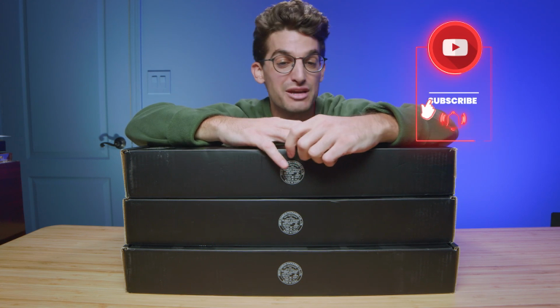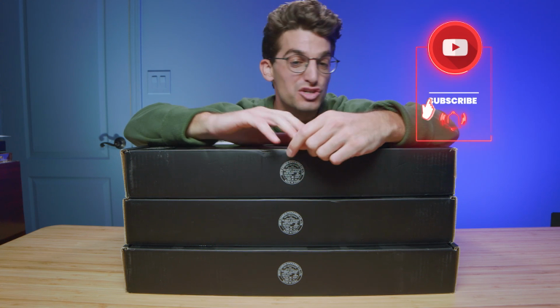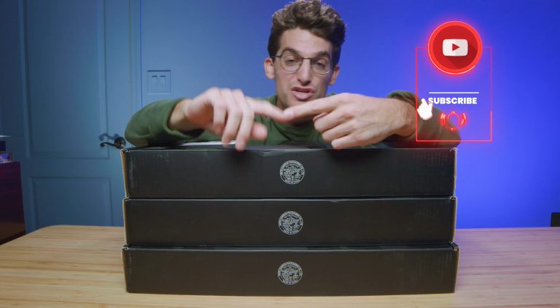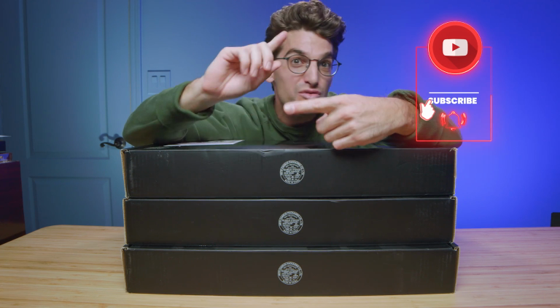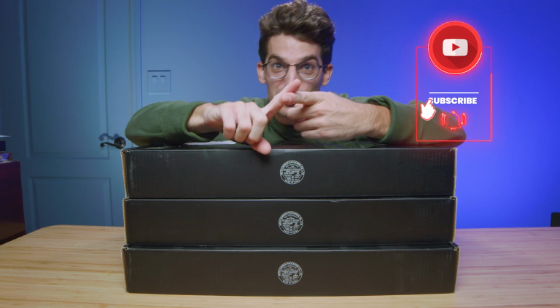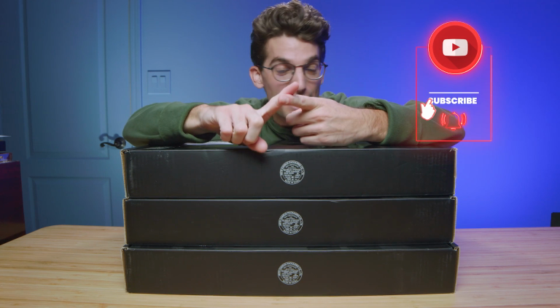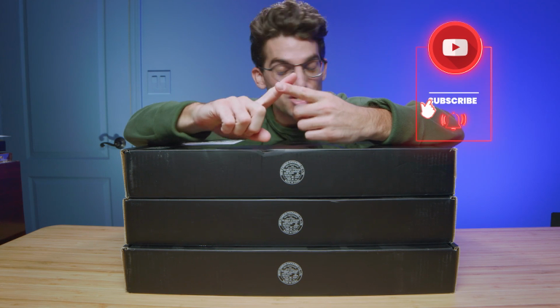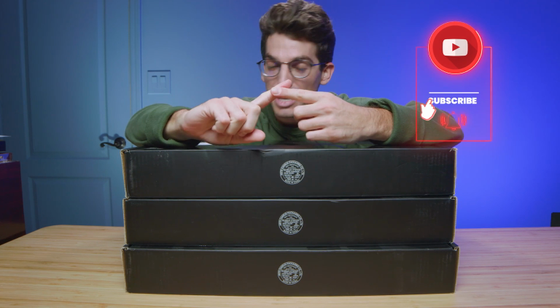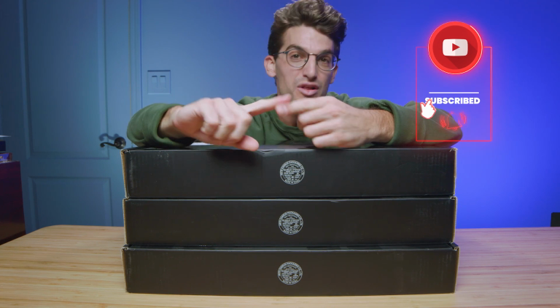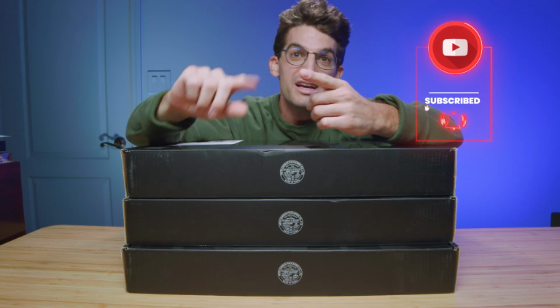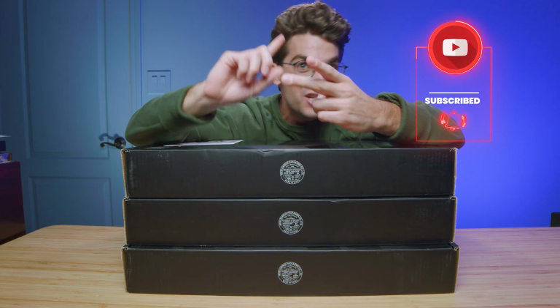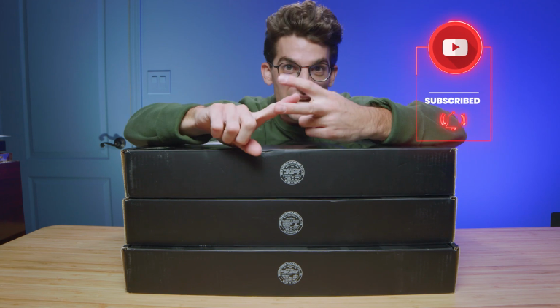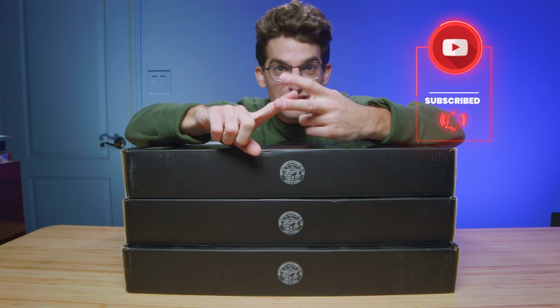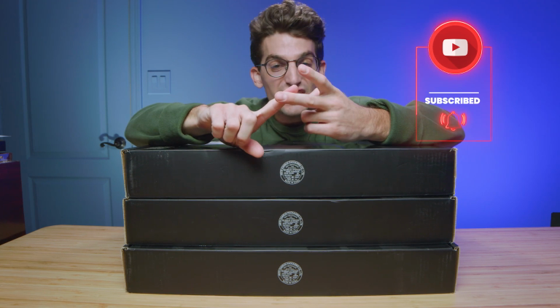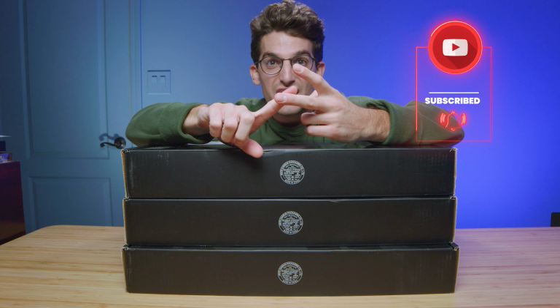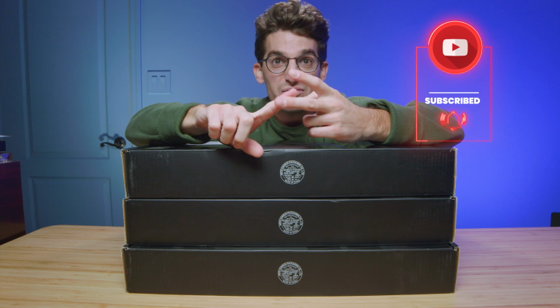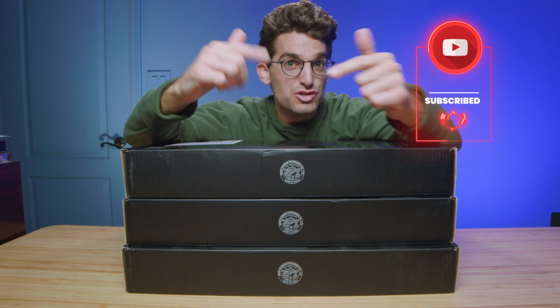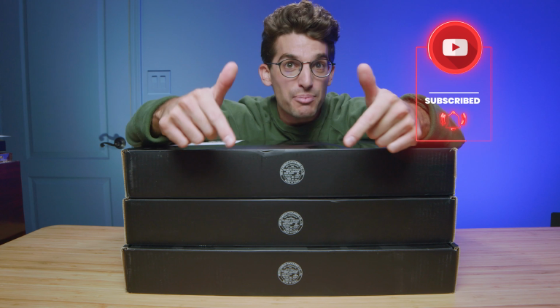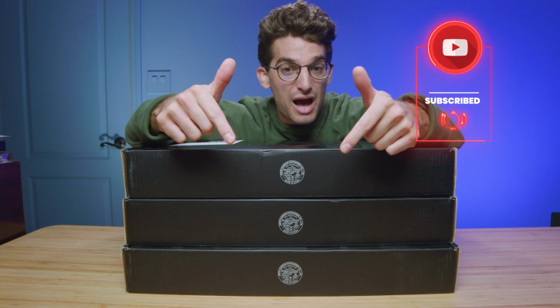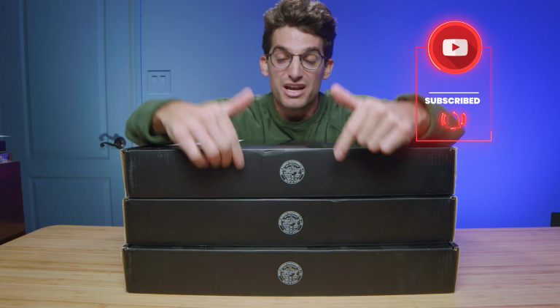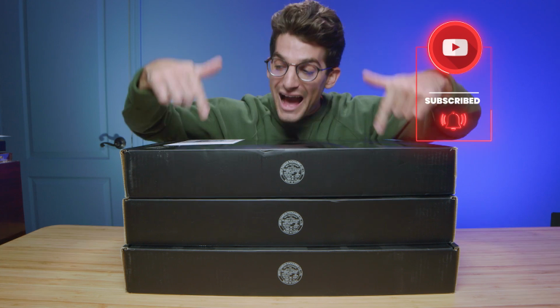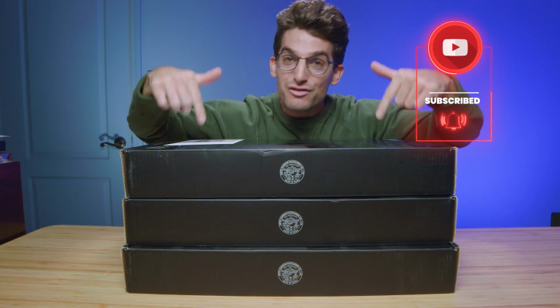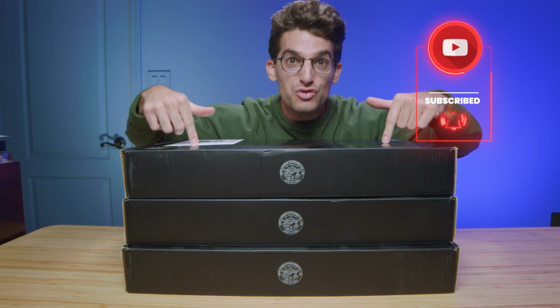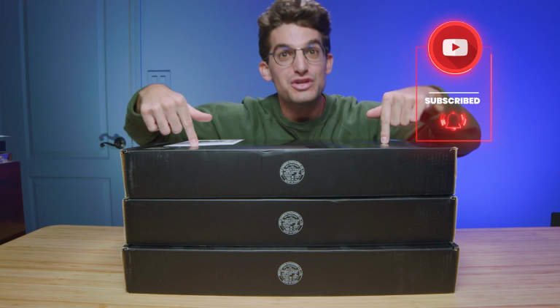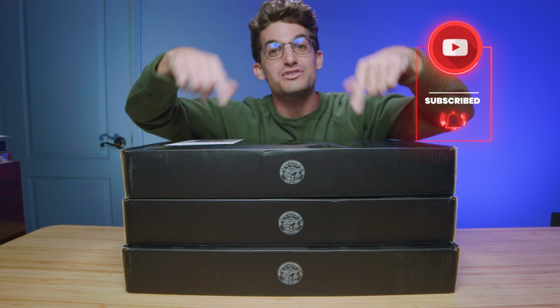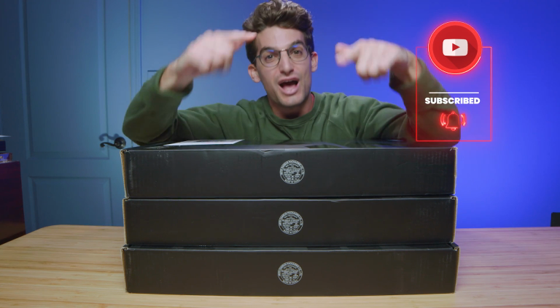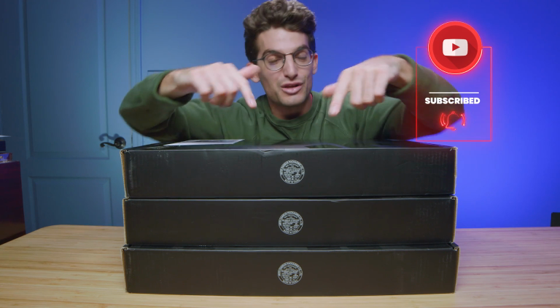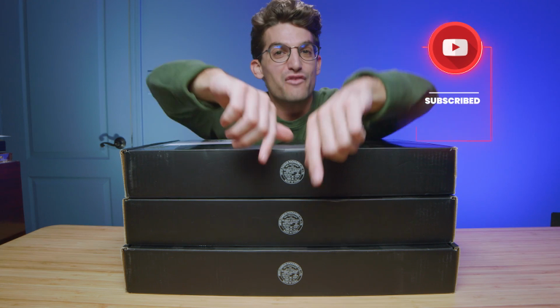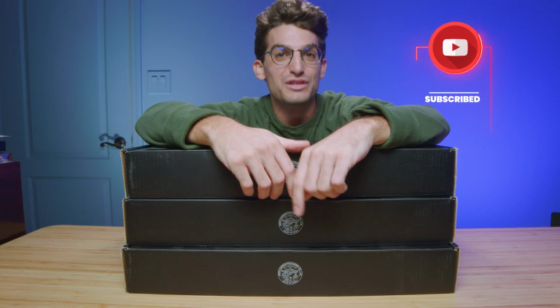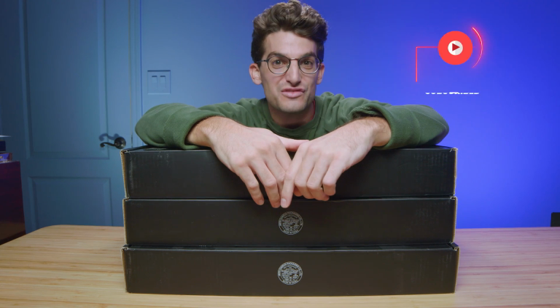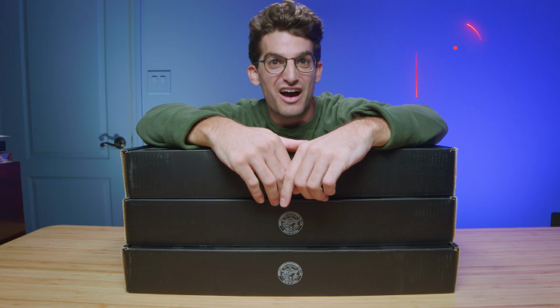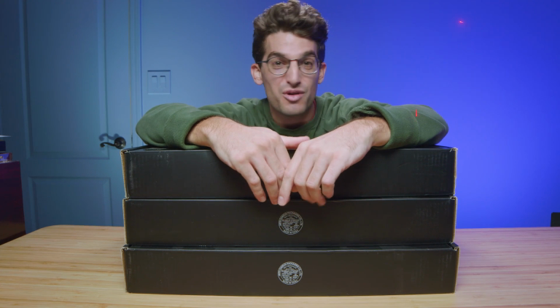Make sure you subscribe to the channel, share this video, and drop a comment about how you would use a Lenovo Legion 5 Pro.